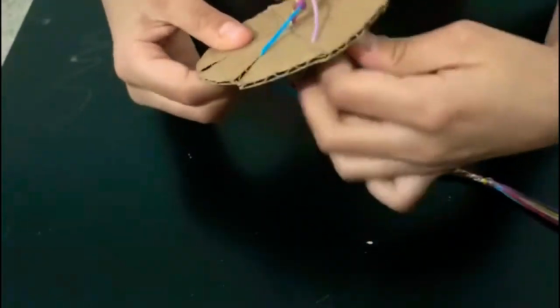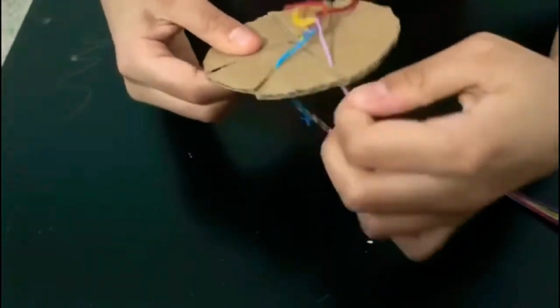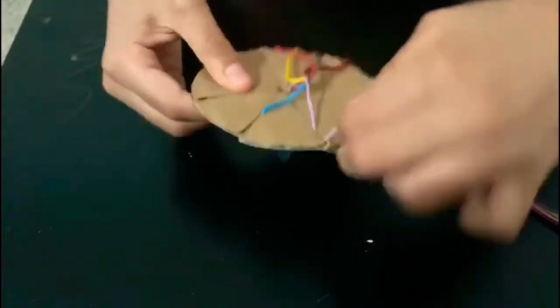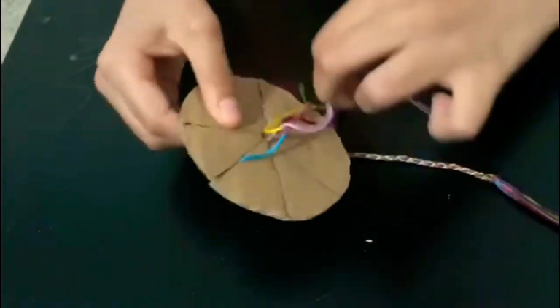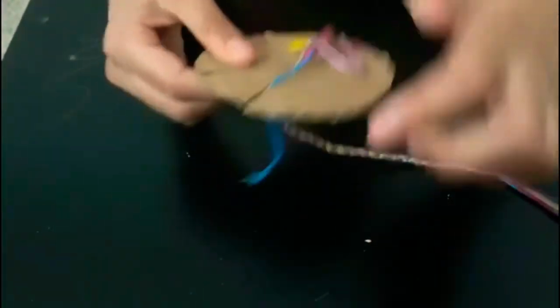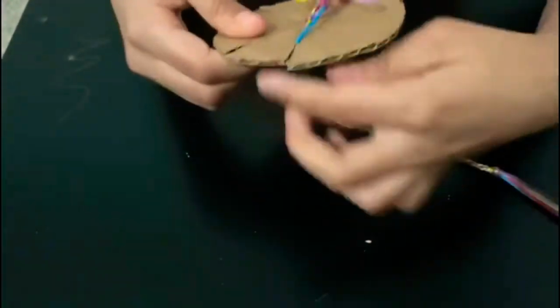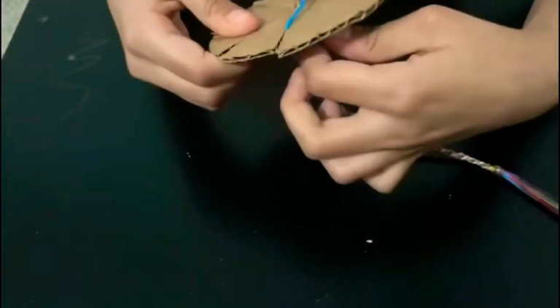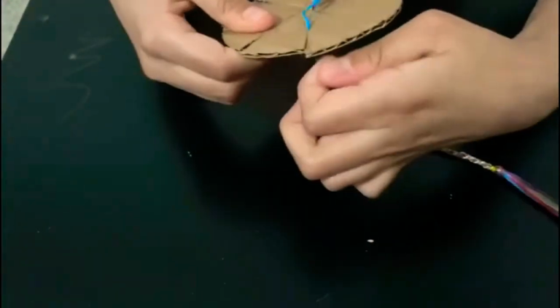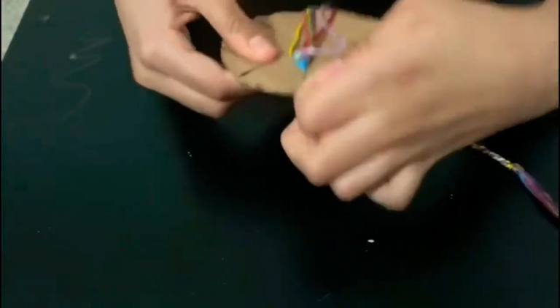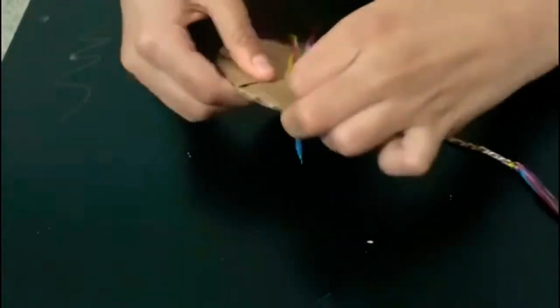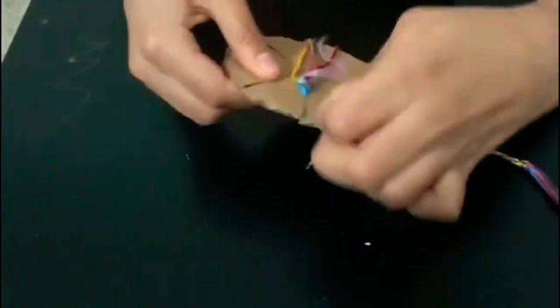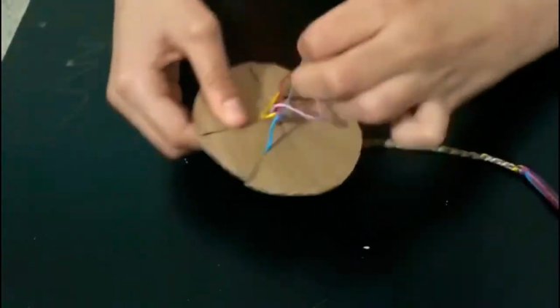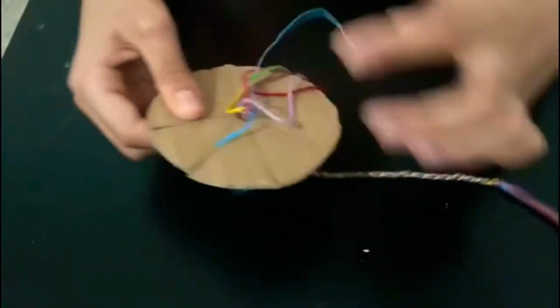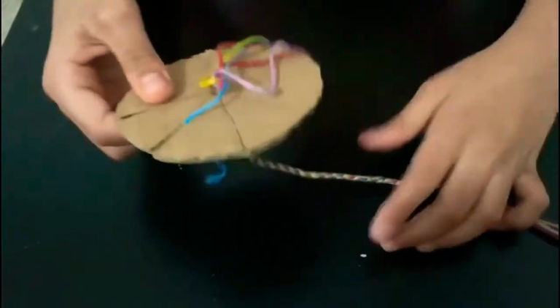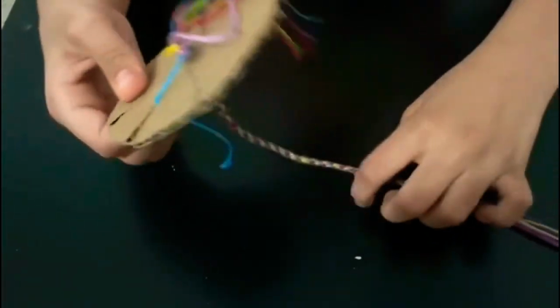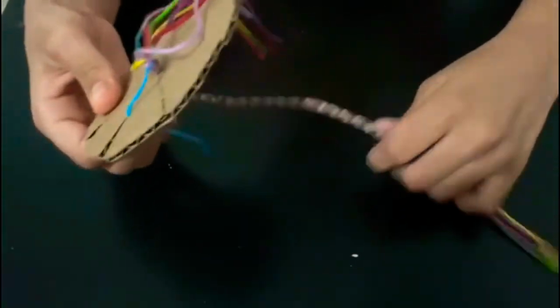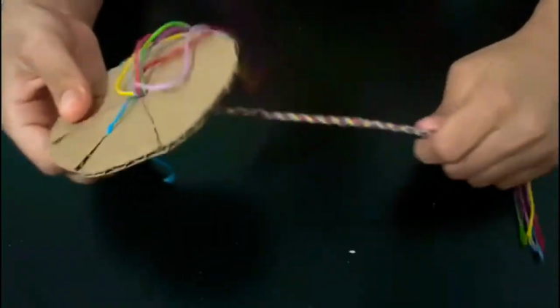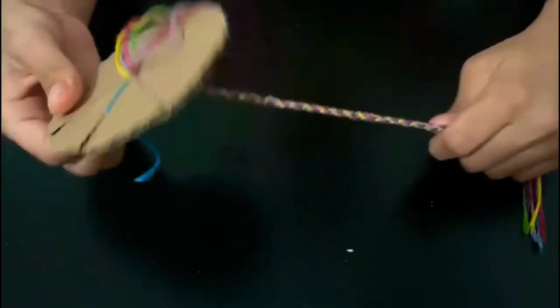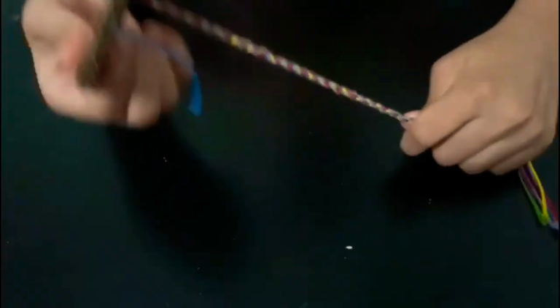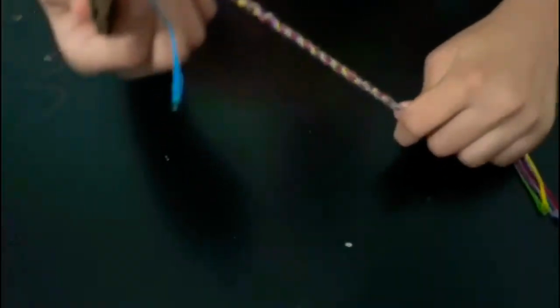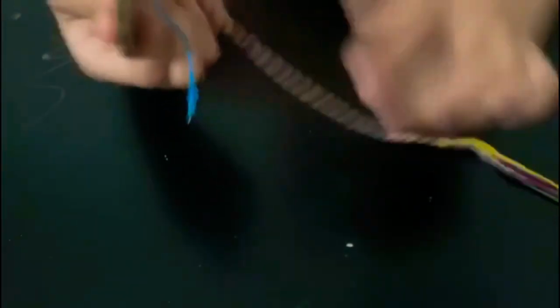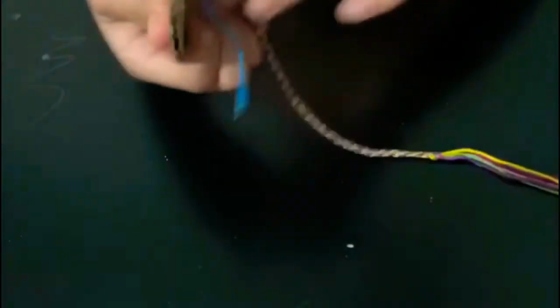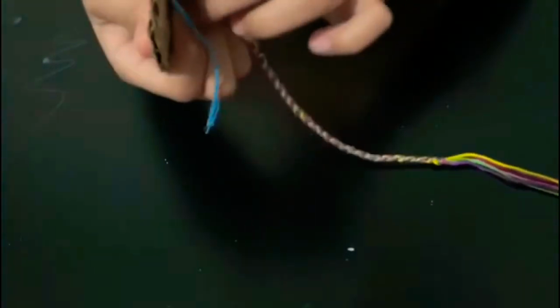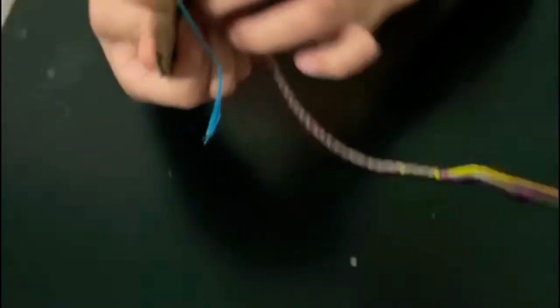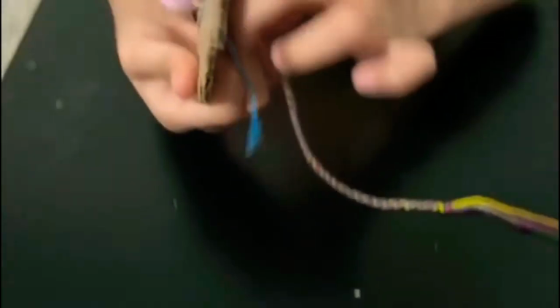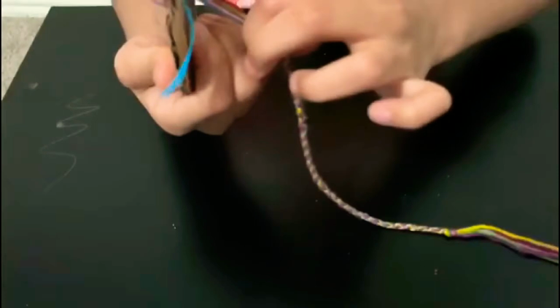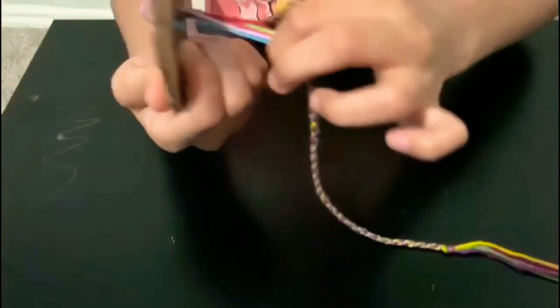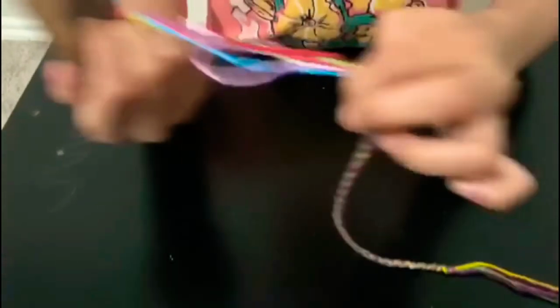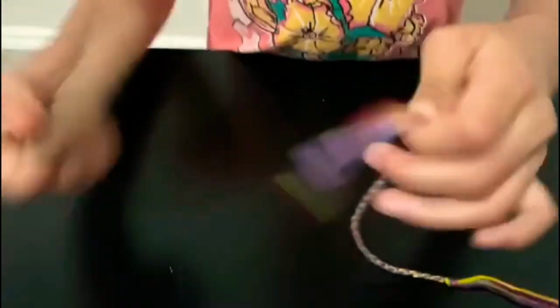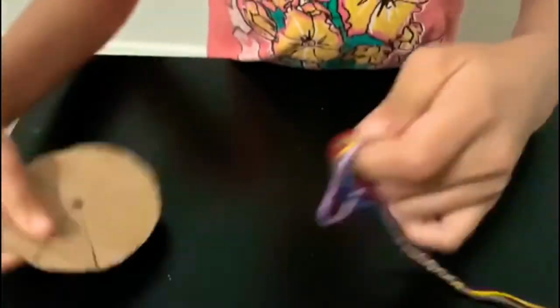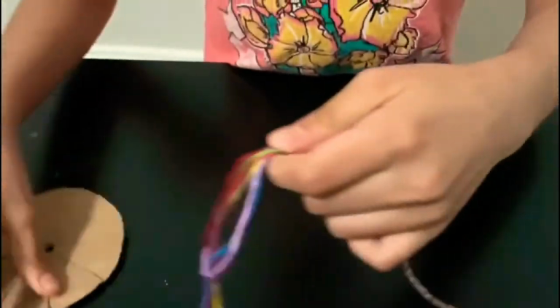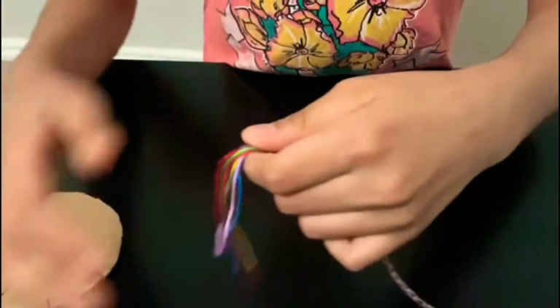After you're done, you have to tie a knot at the end of the bracelet.